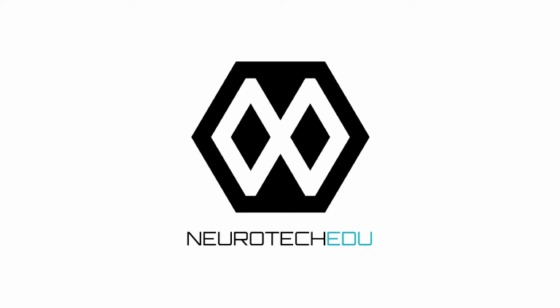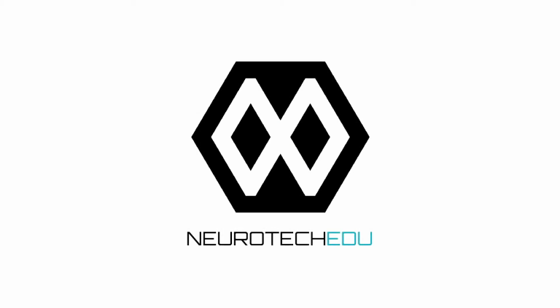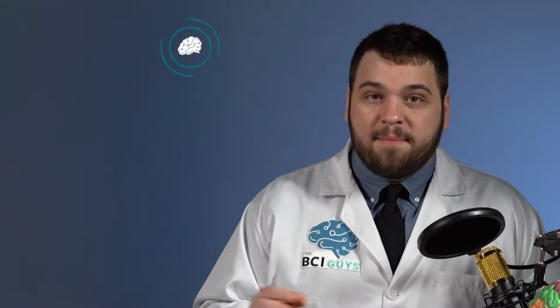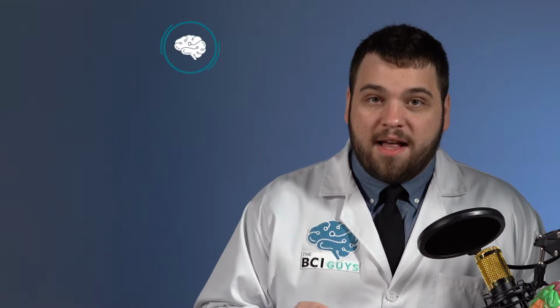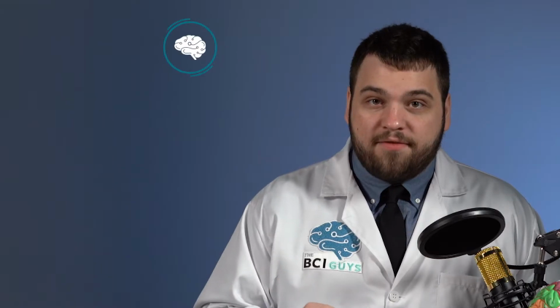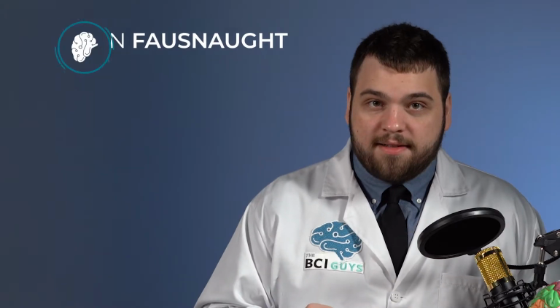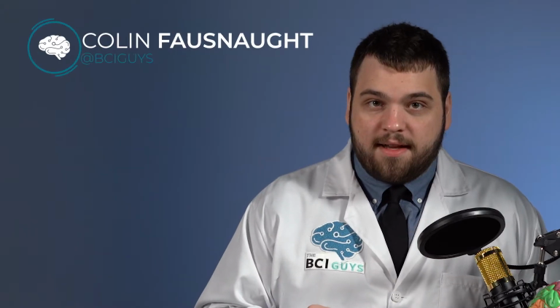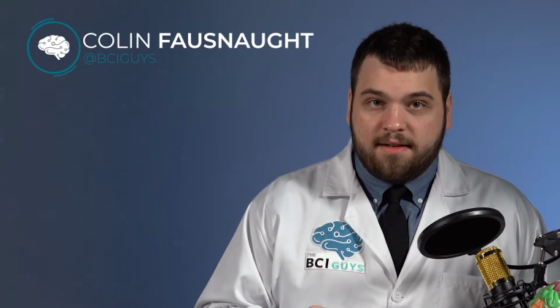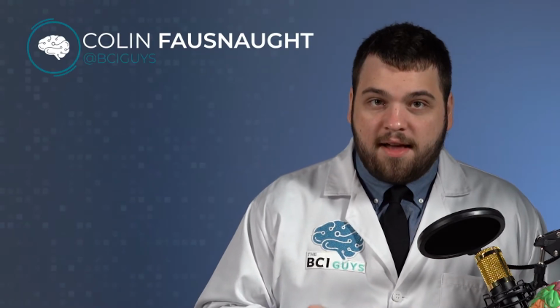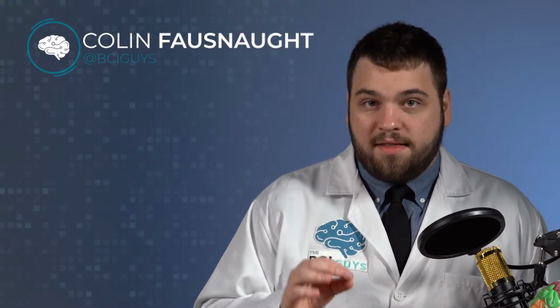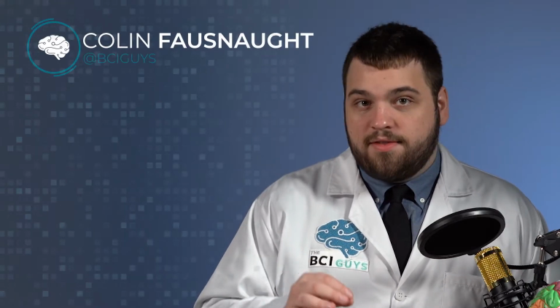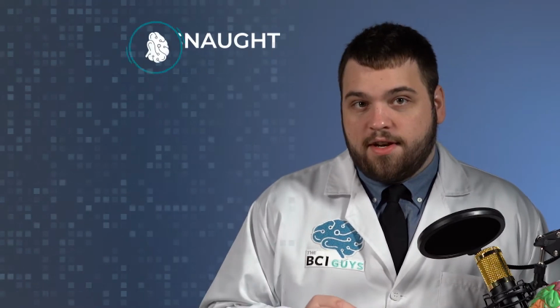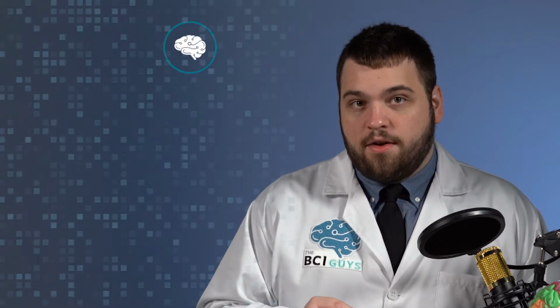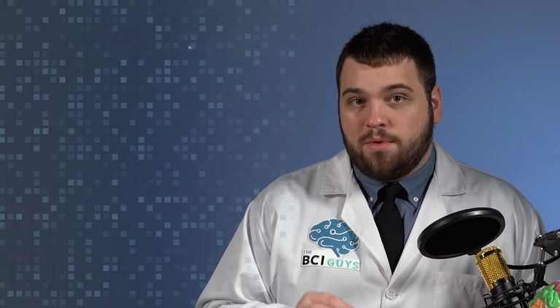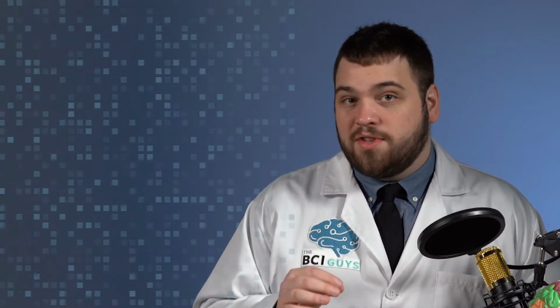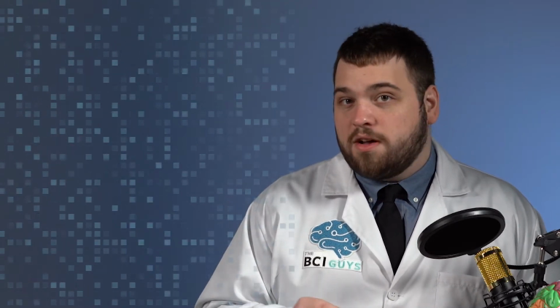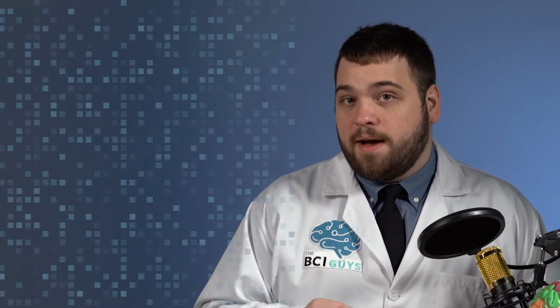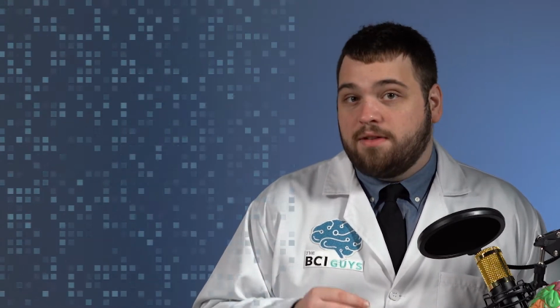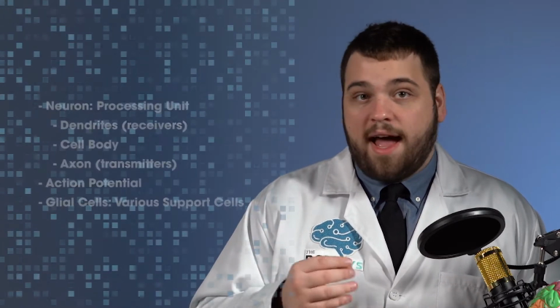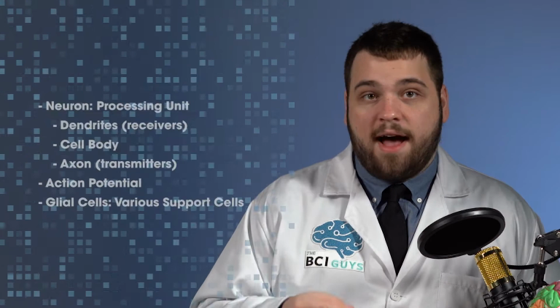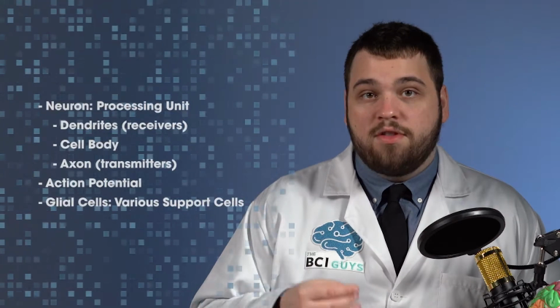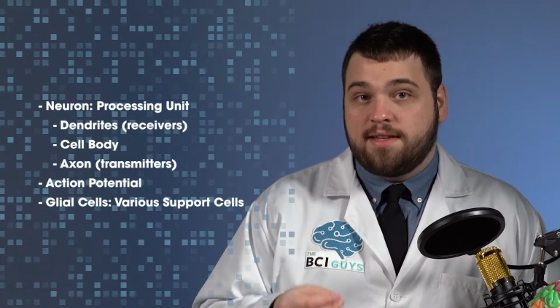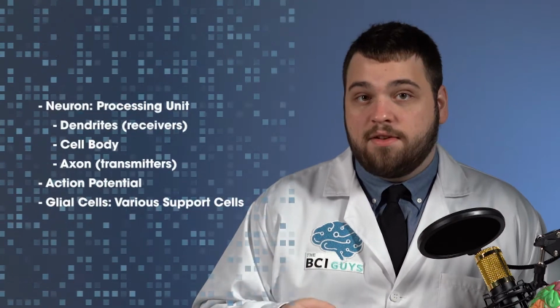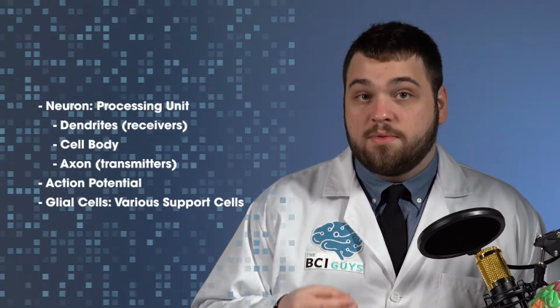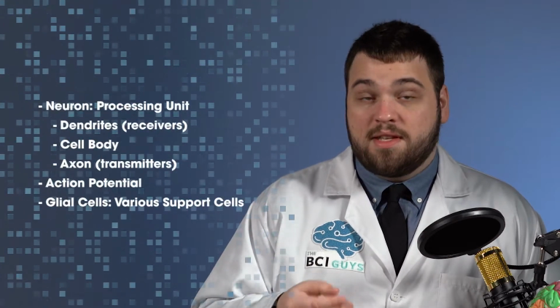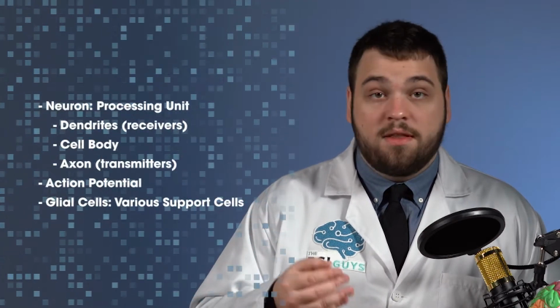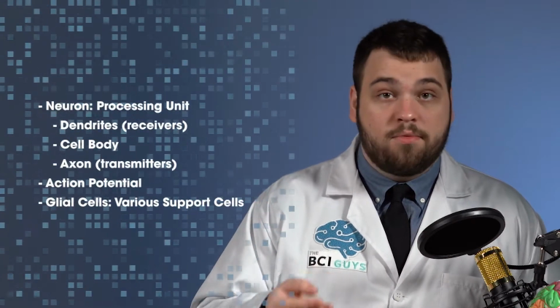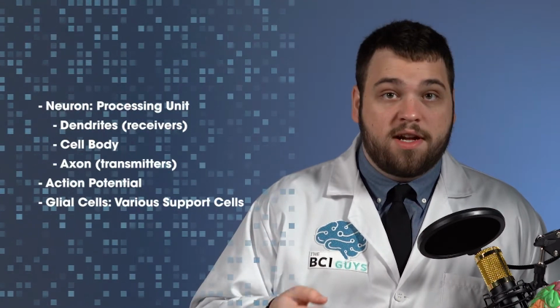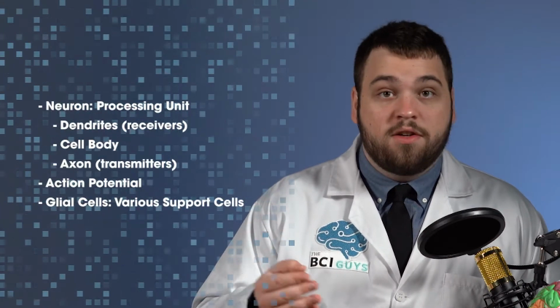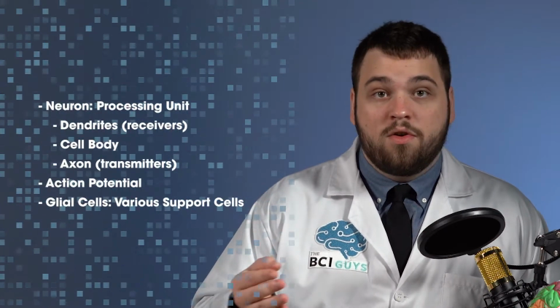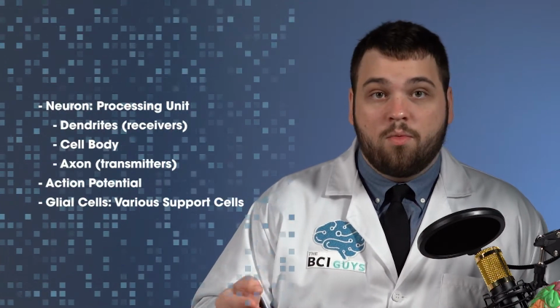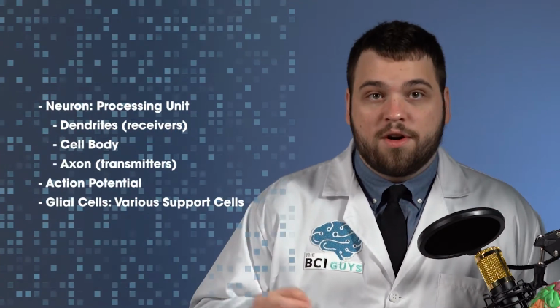I'm Colin Fosnott, and in this video, we'll talk about how the cells within the brain work.